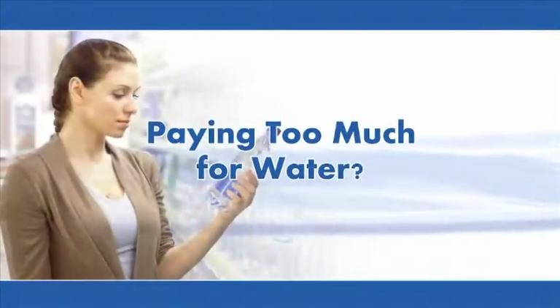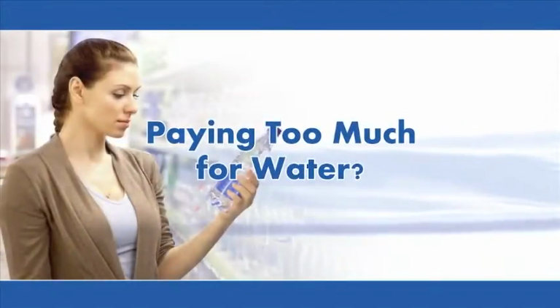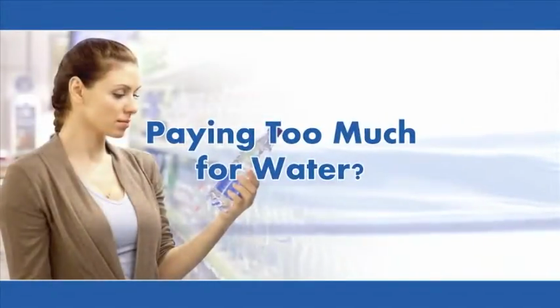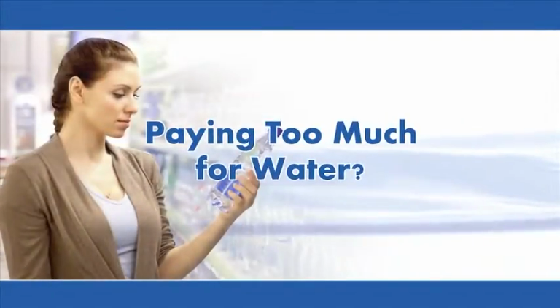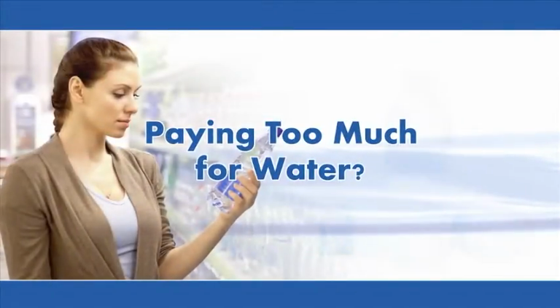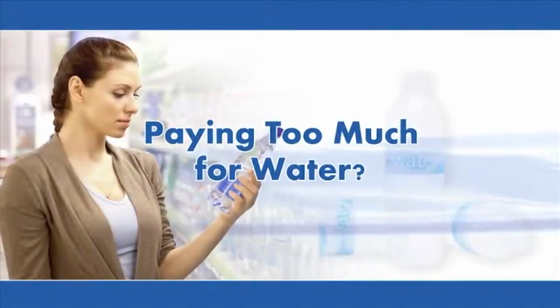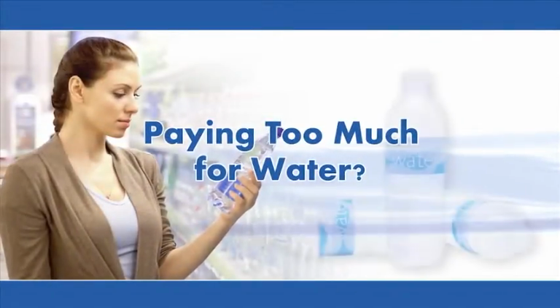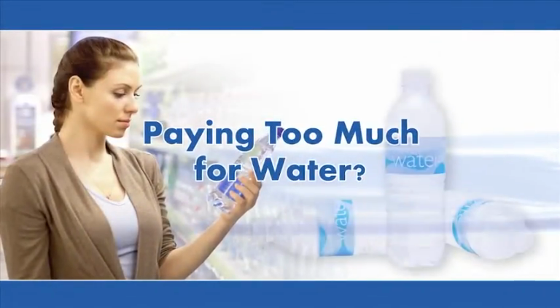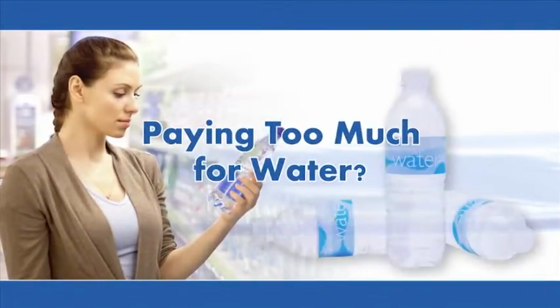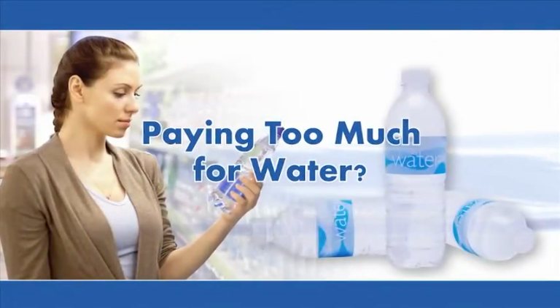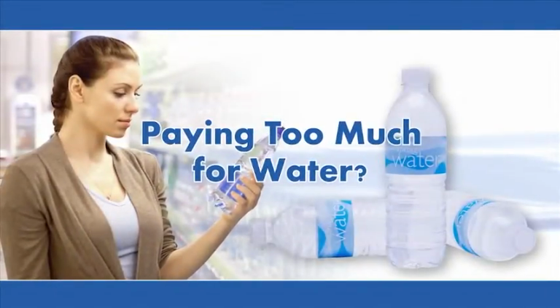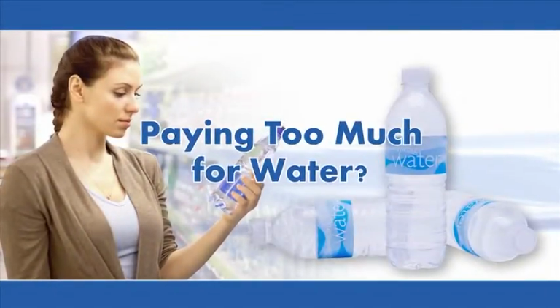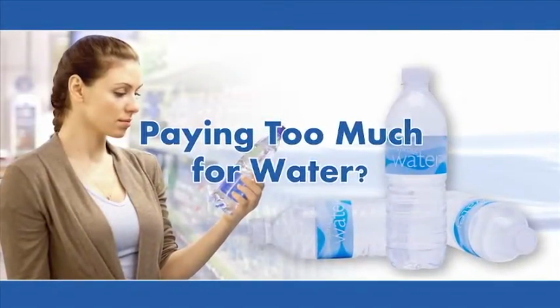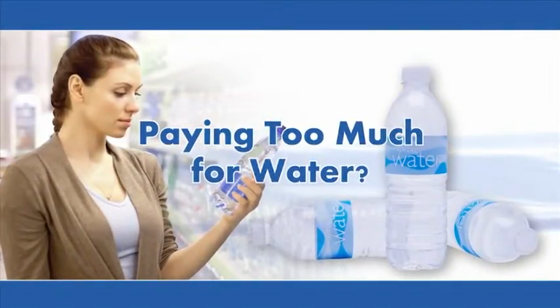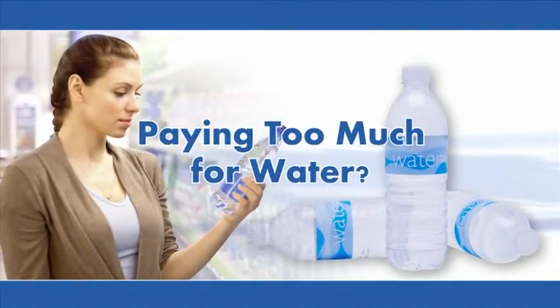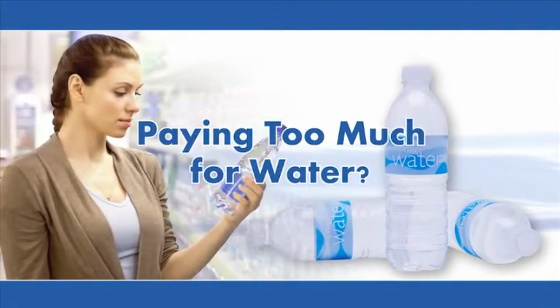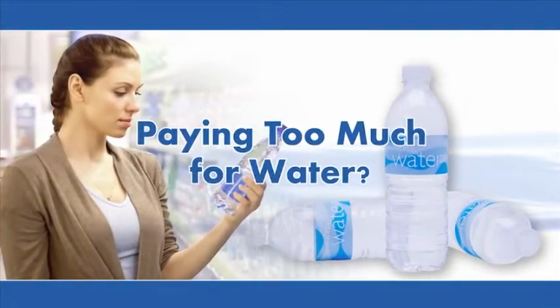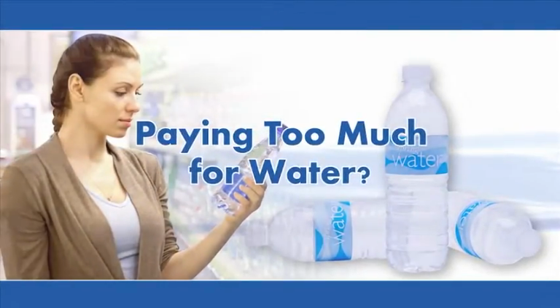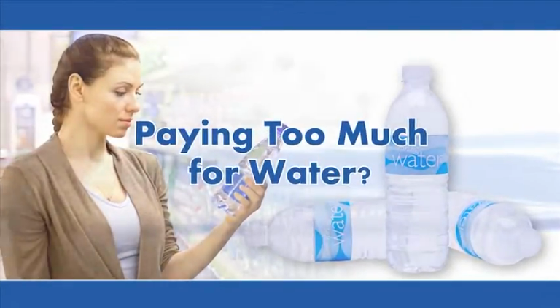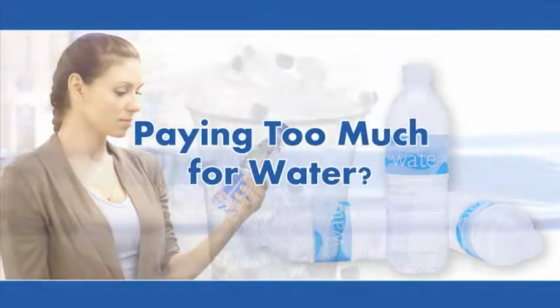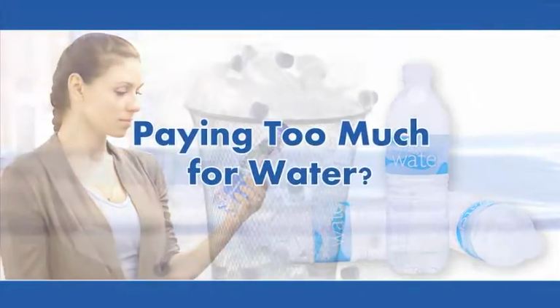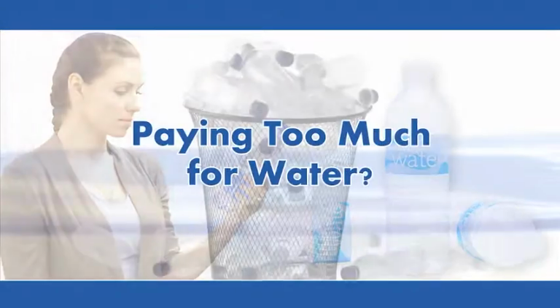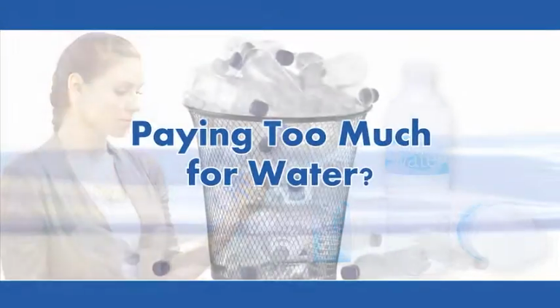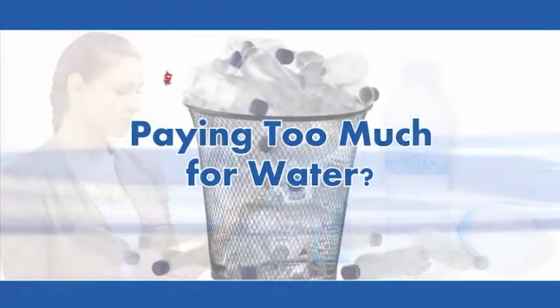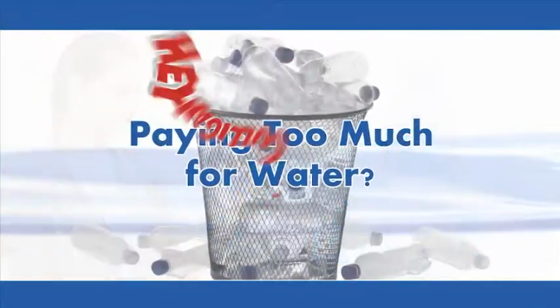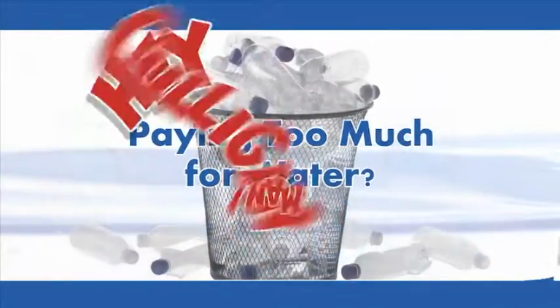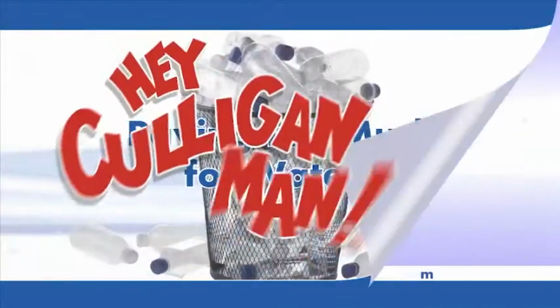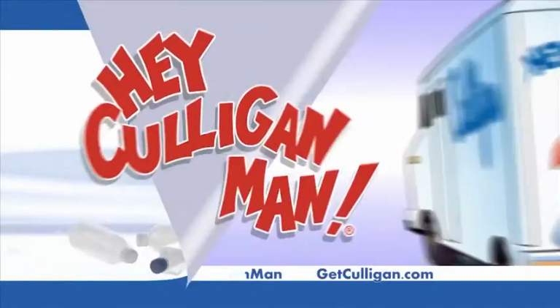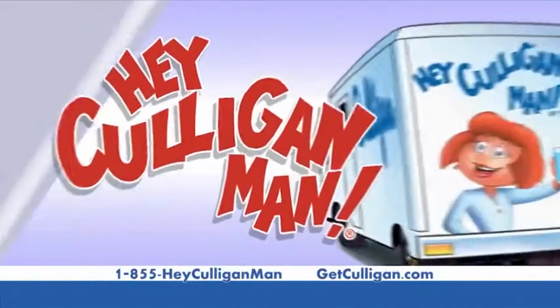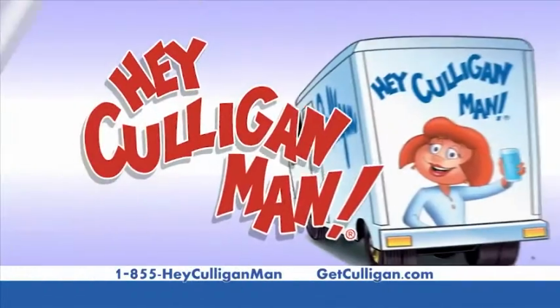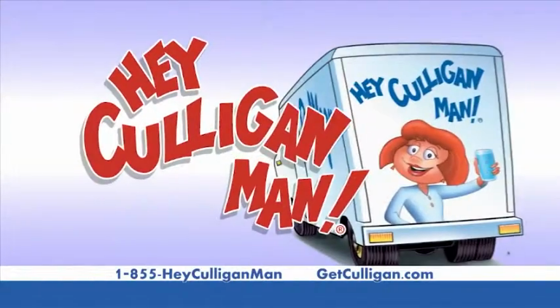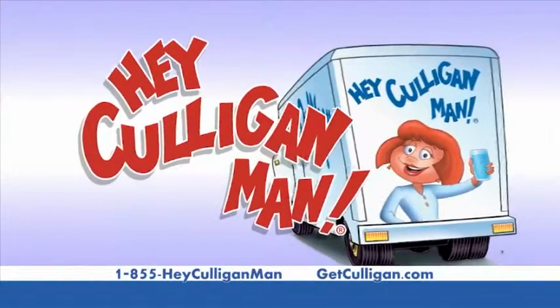Tired of paying a premium price for store-bought bottled water, not to mention waste and recycling? Hey, Culligan Man!